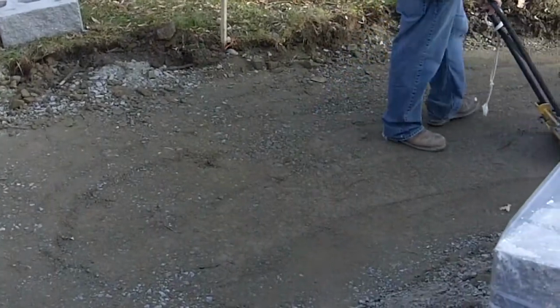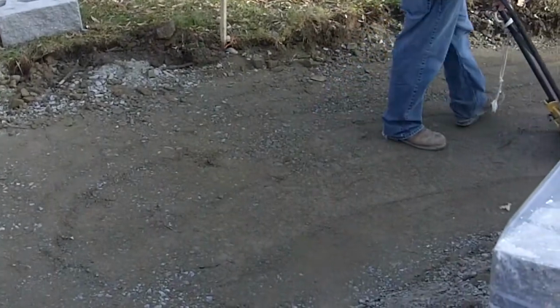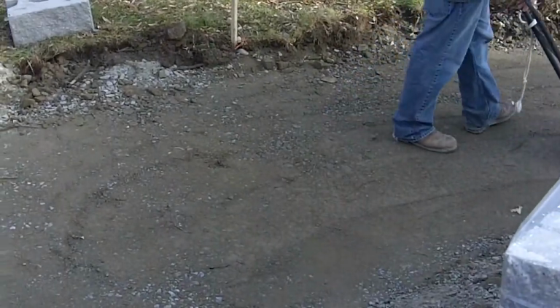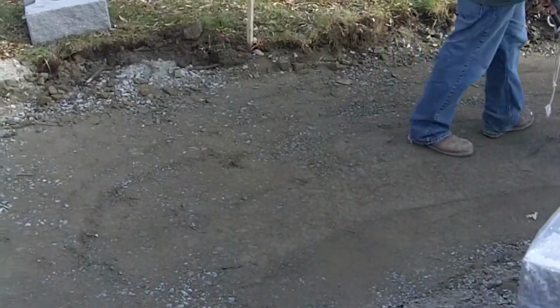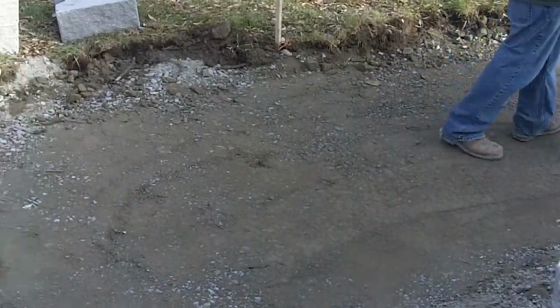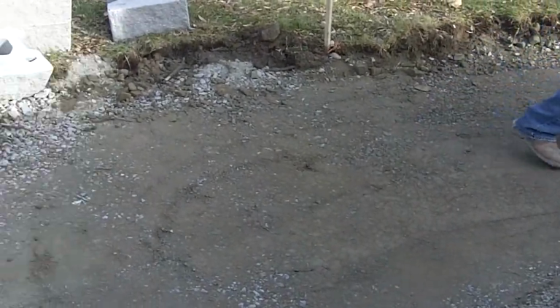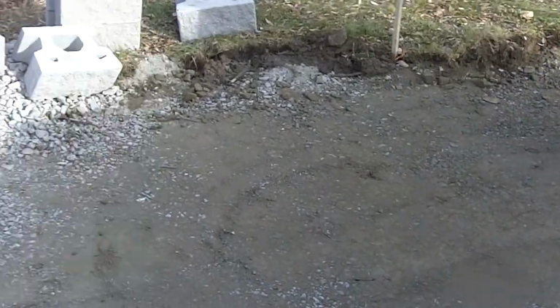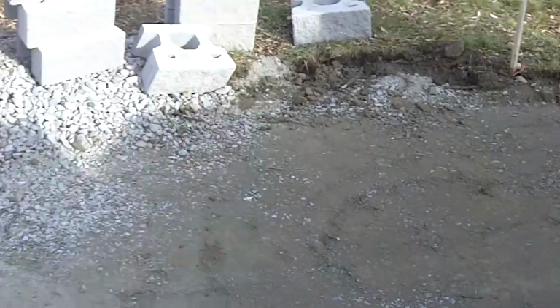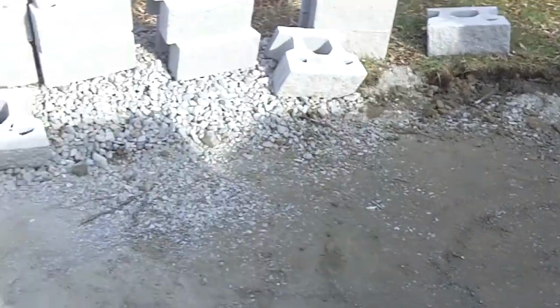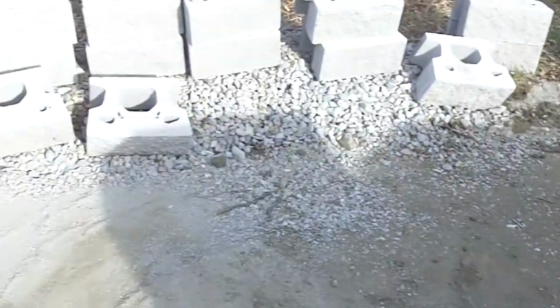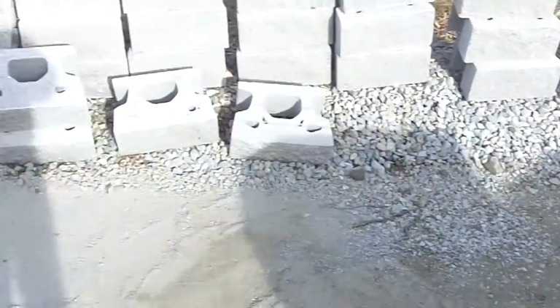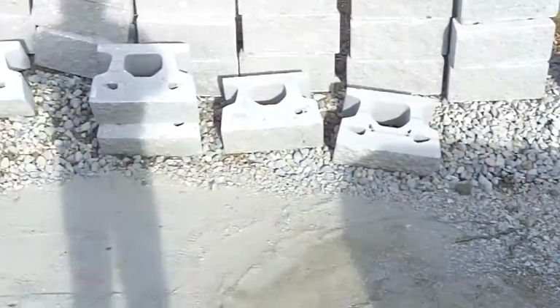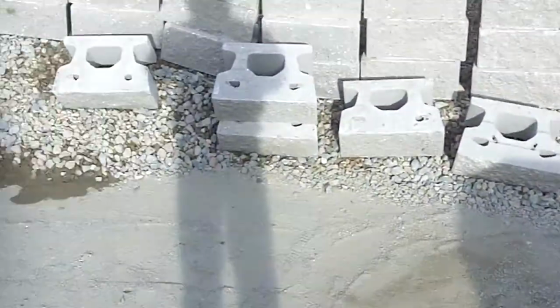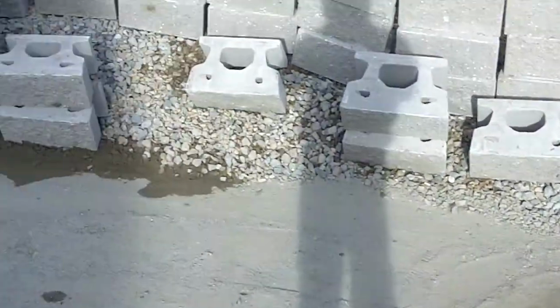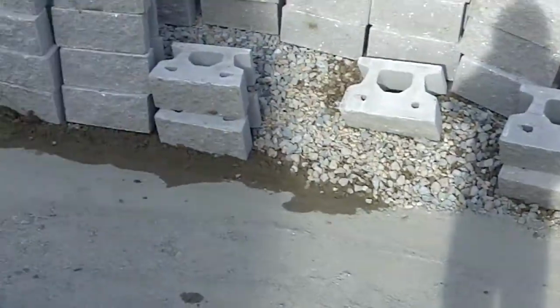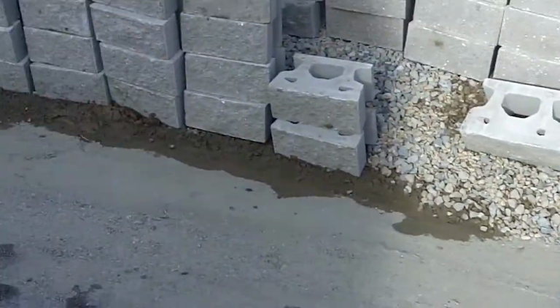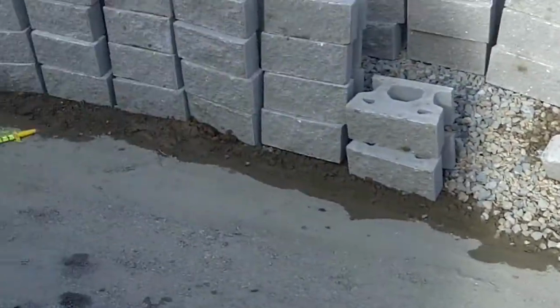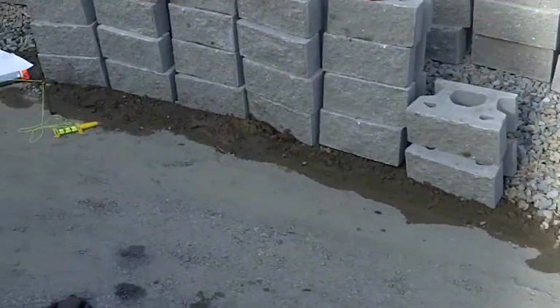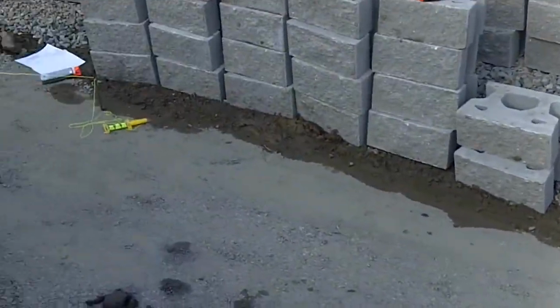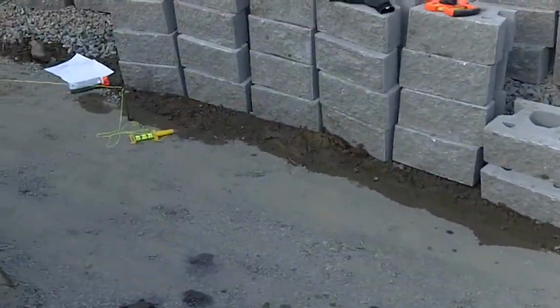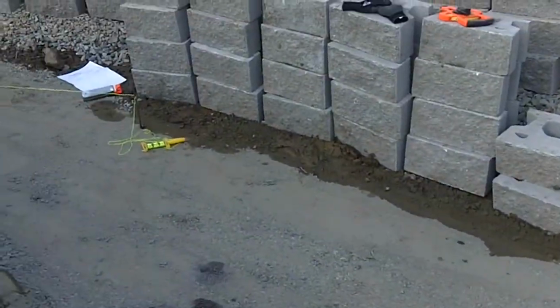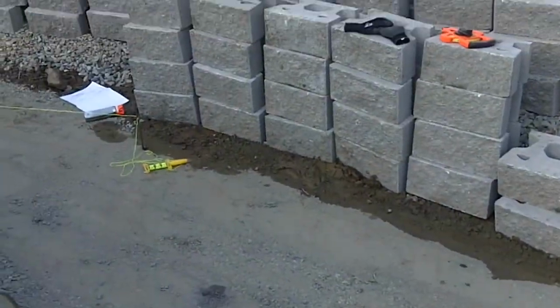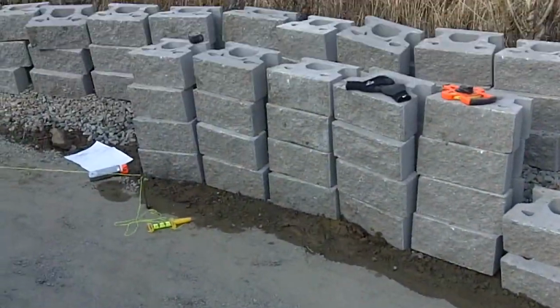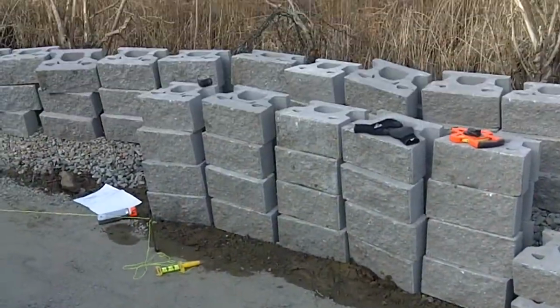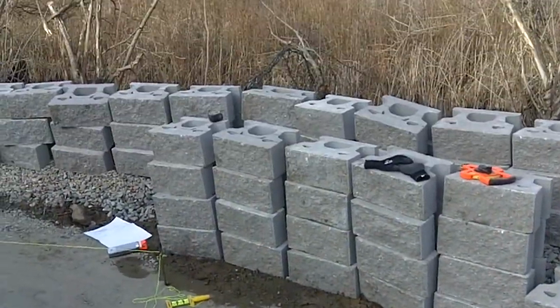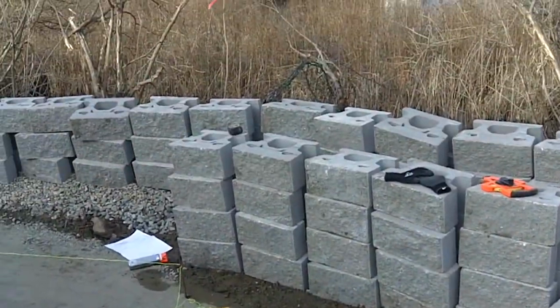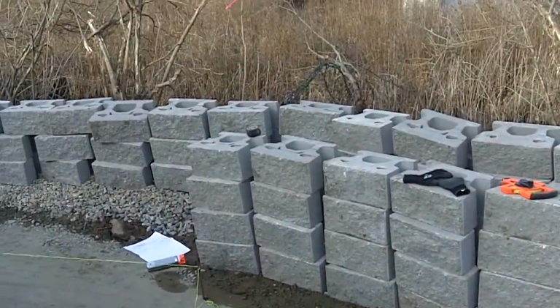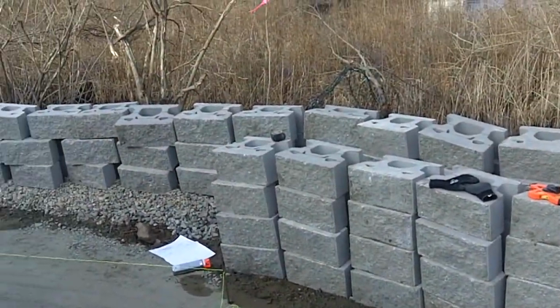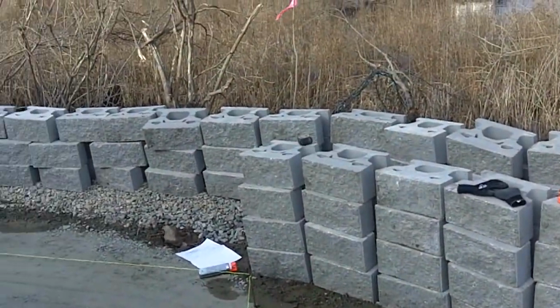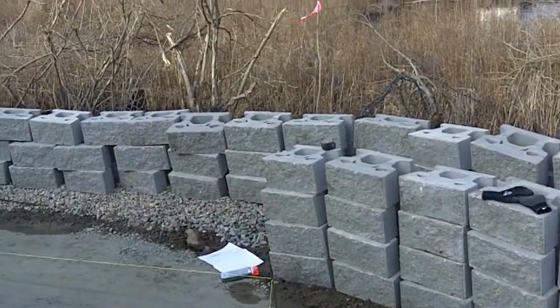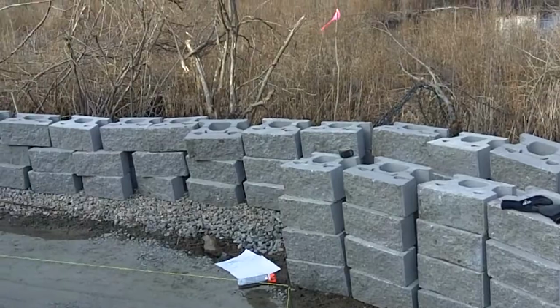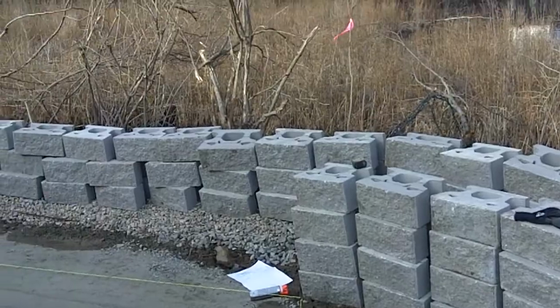We're up in the ground, making a level. Start the first layer of blocks.